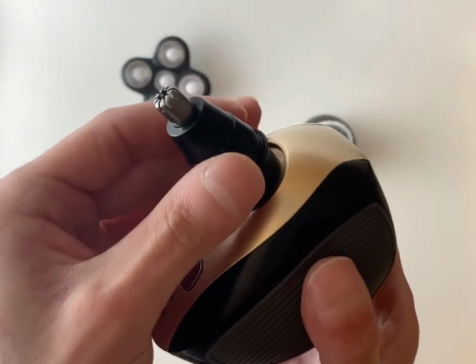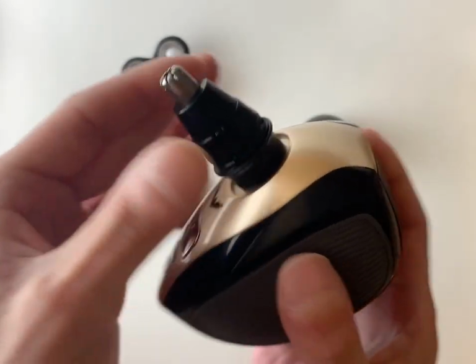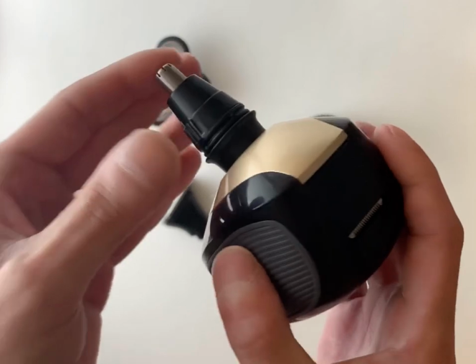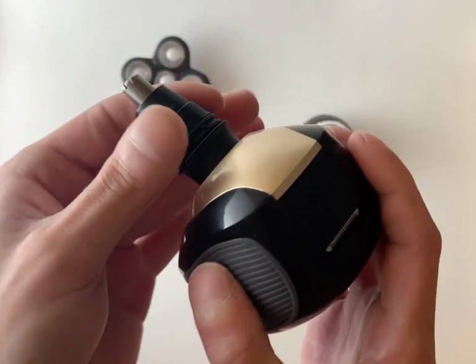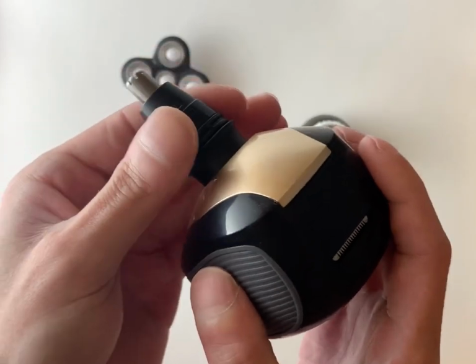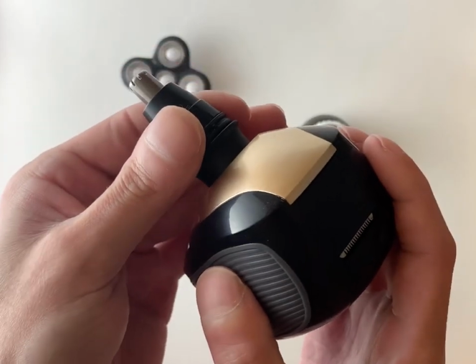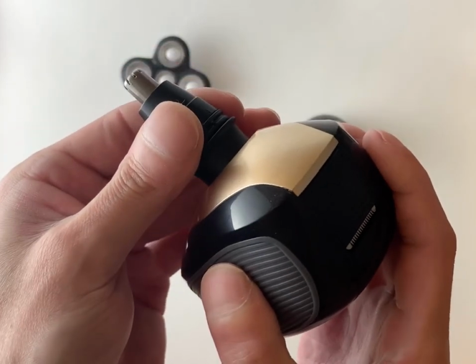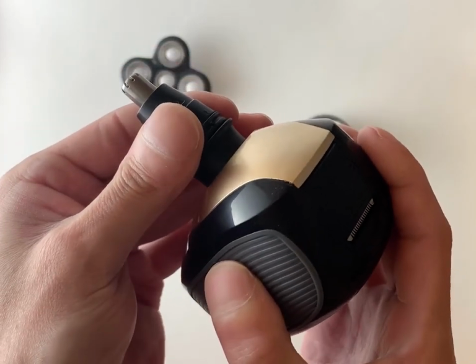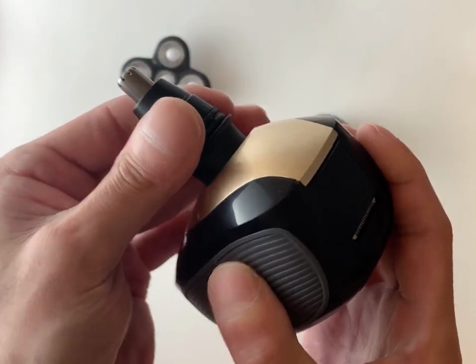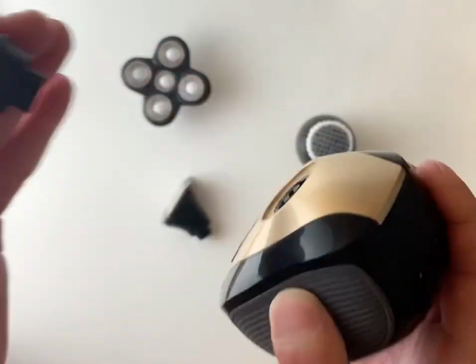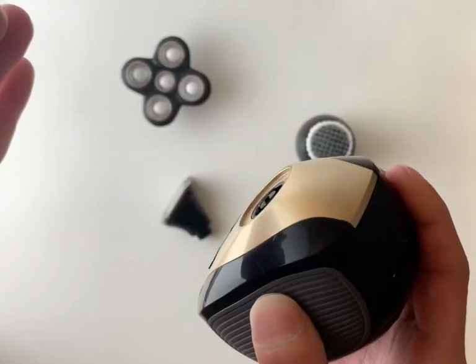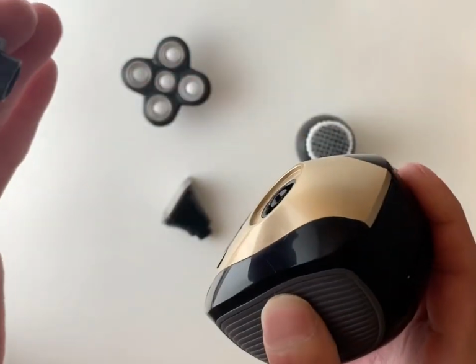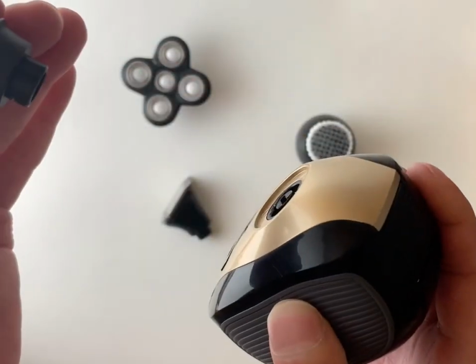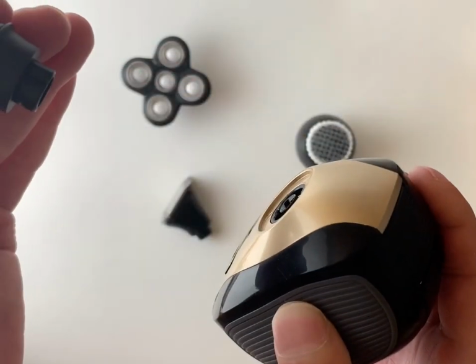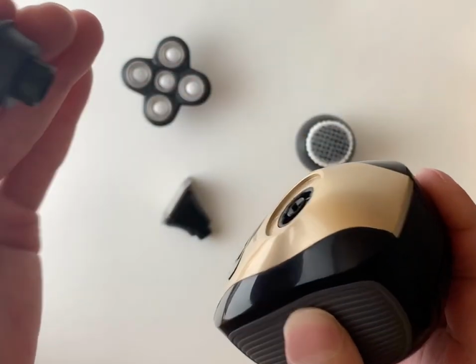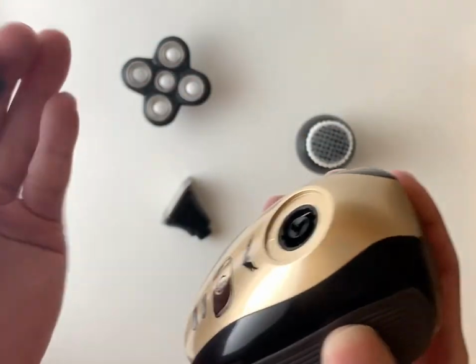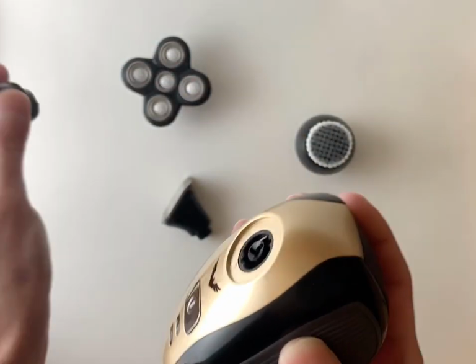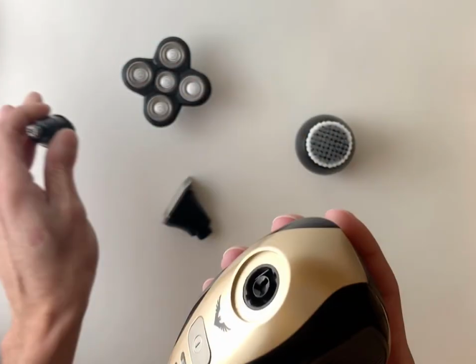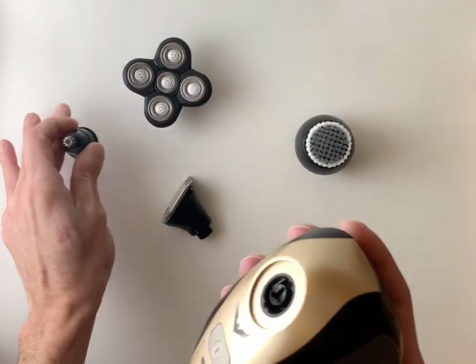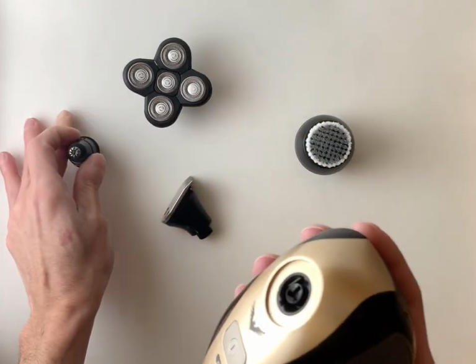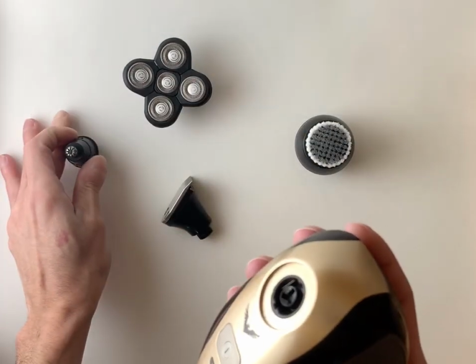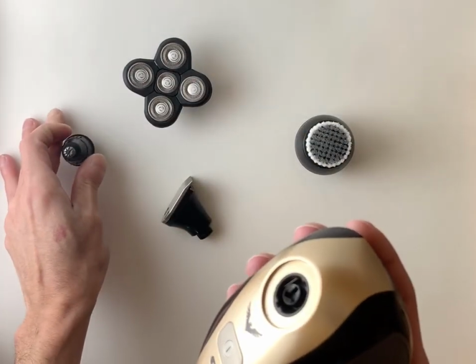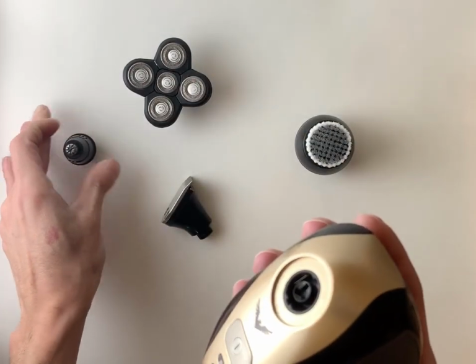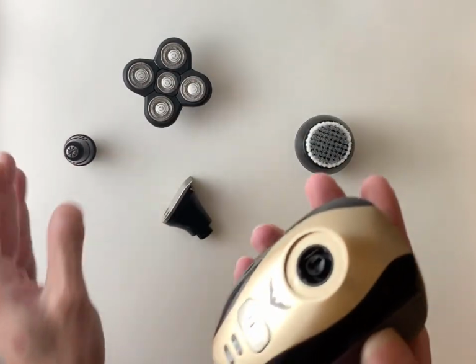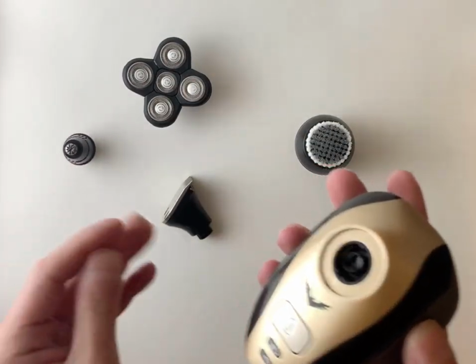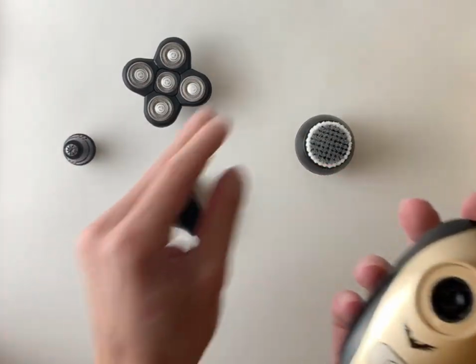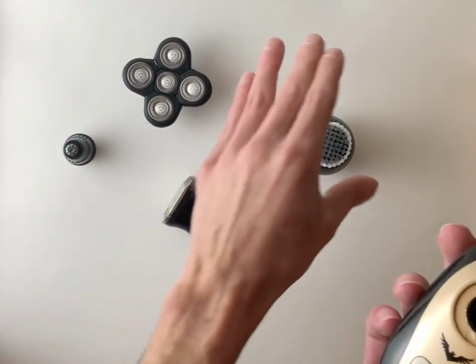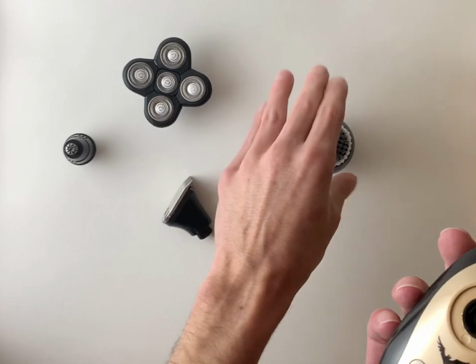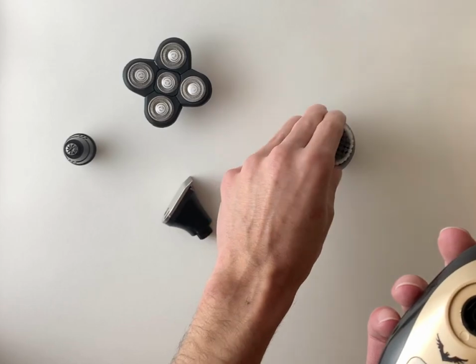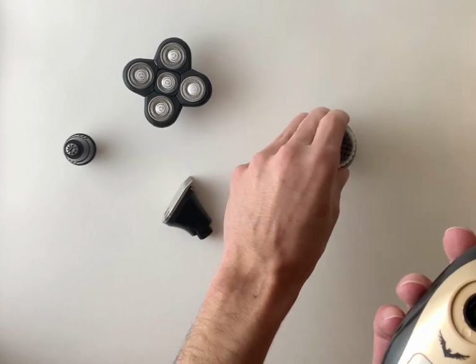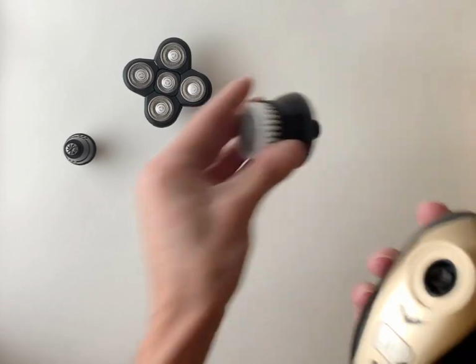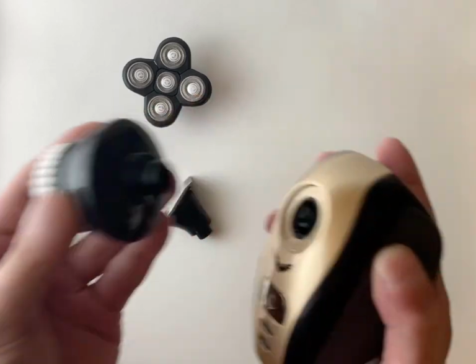And when you're ready to take it off and swap it, just use a little pressure and it pulls right off. Very easy.